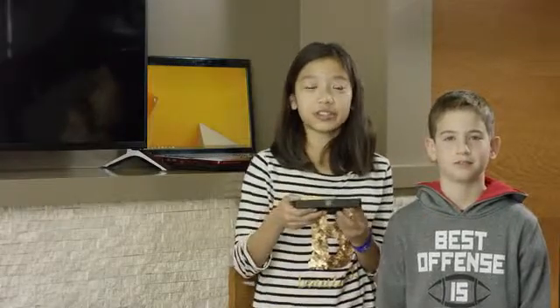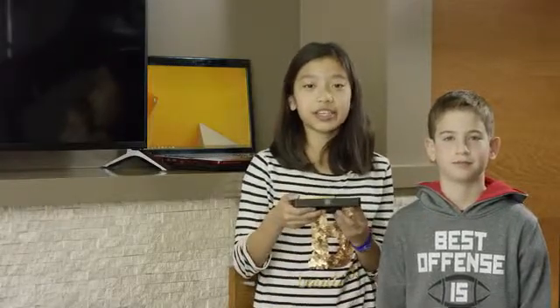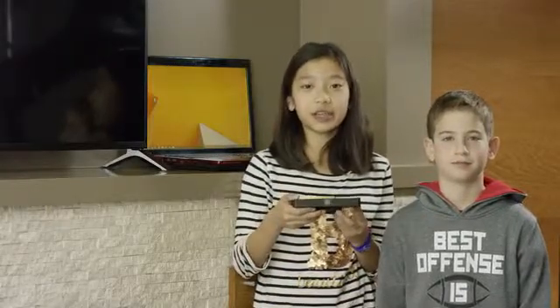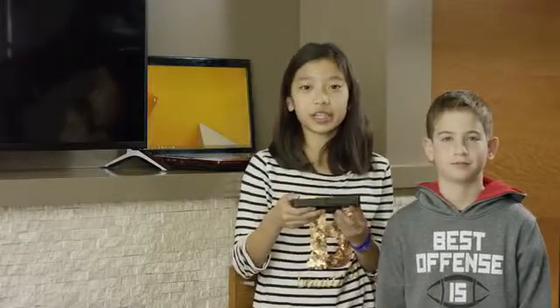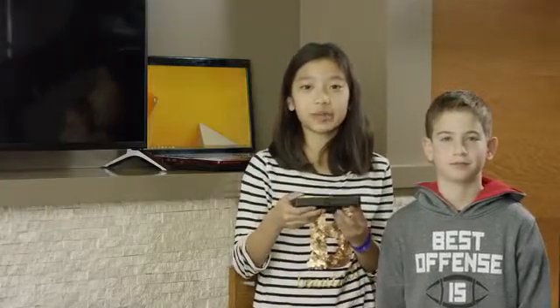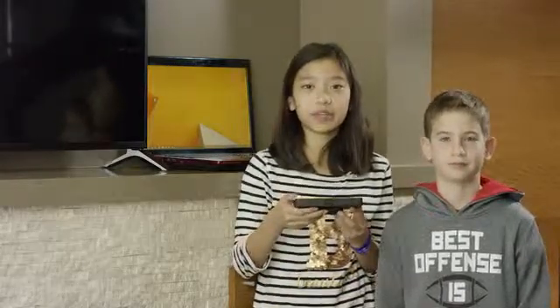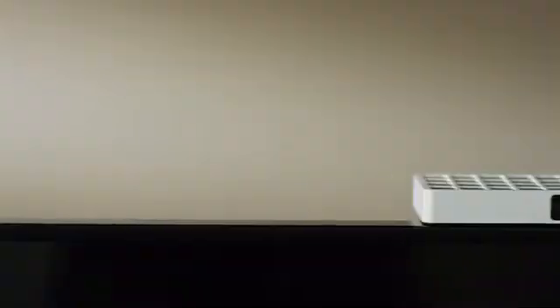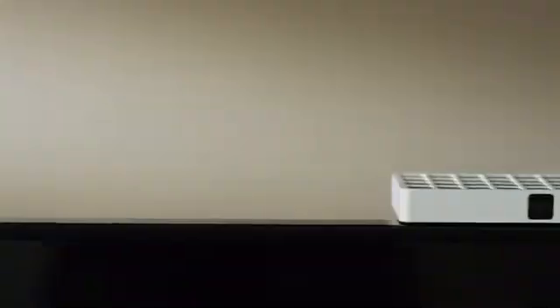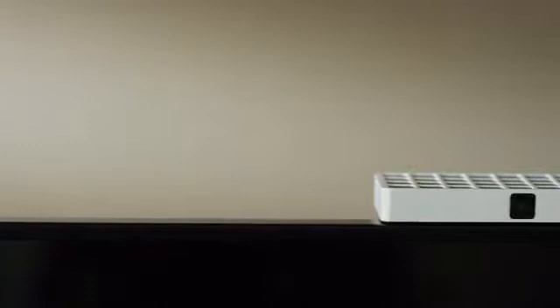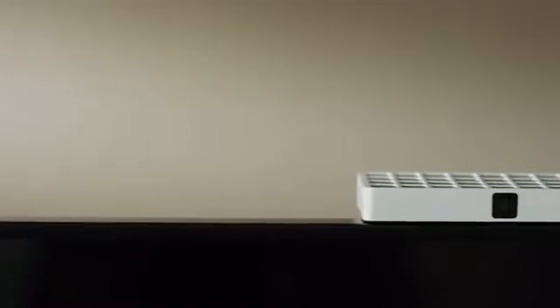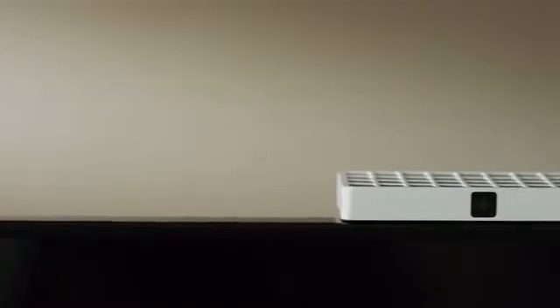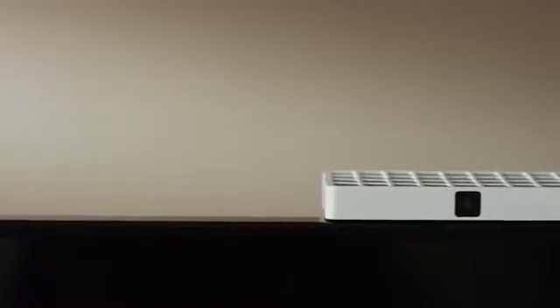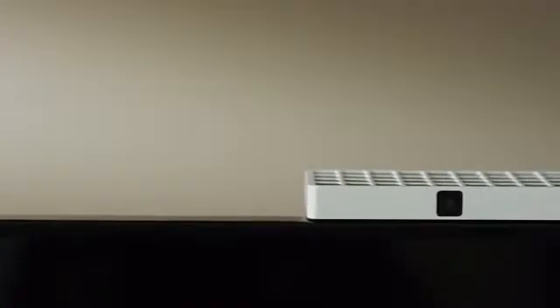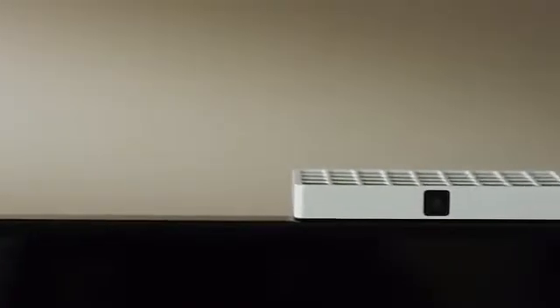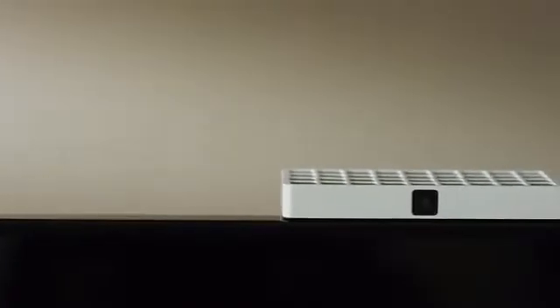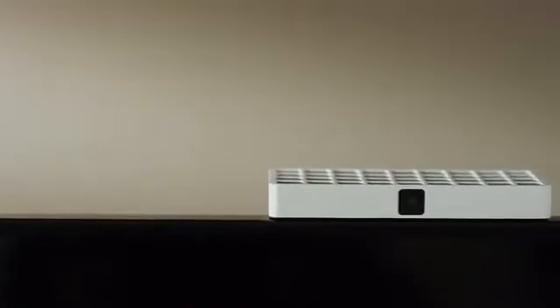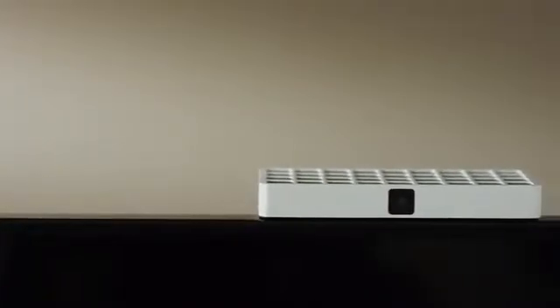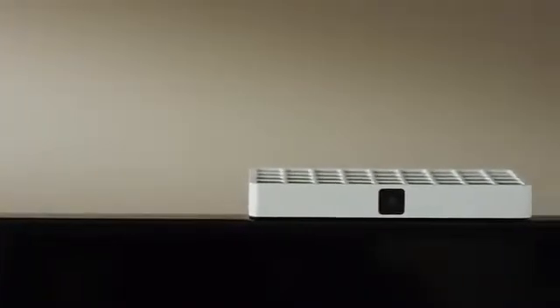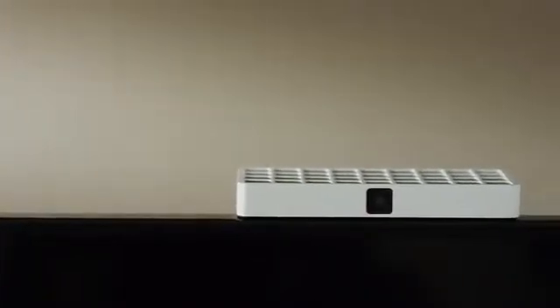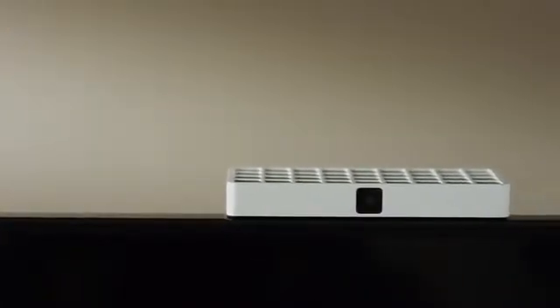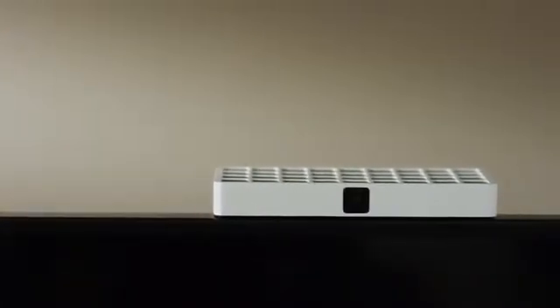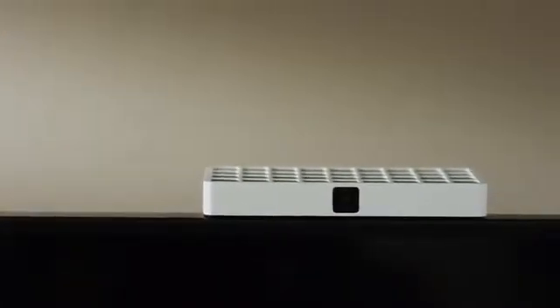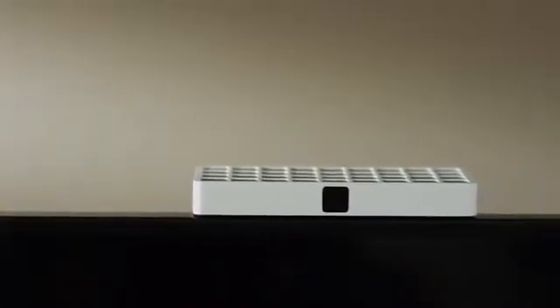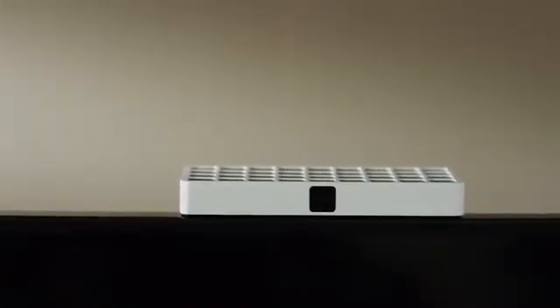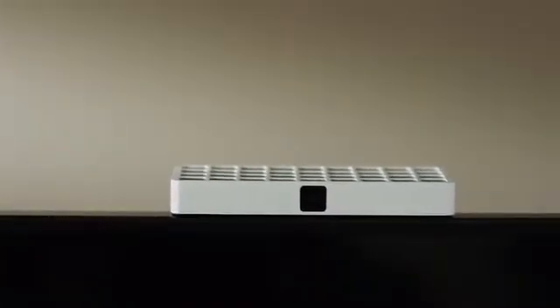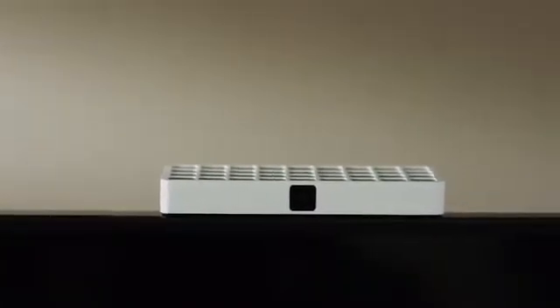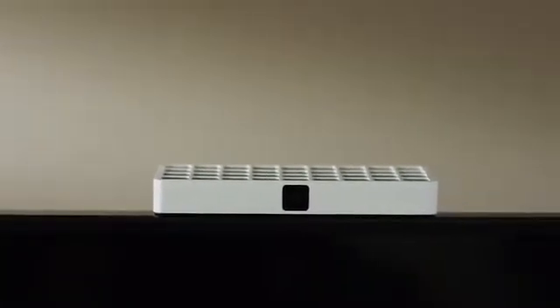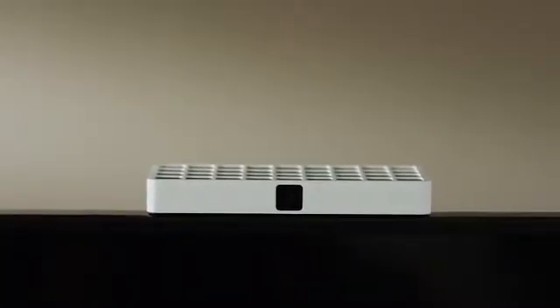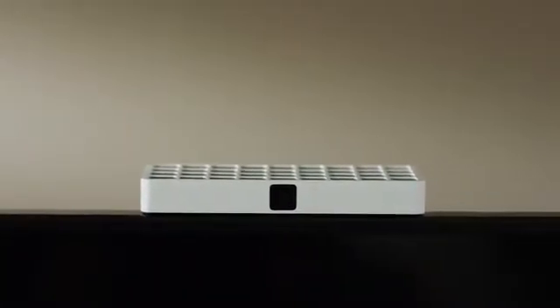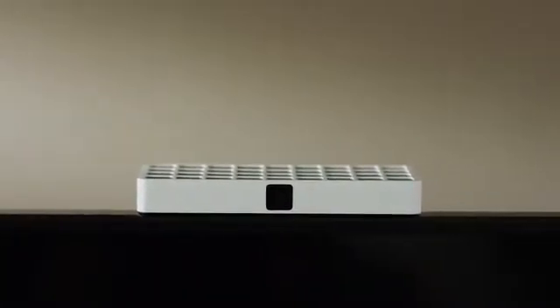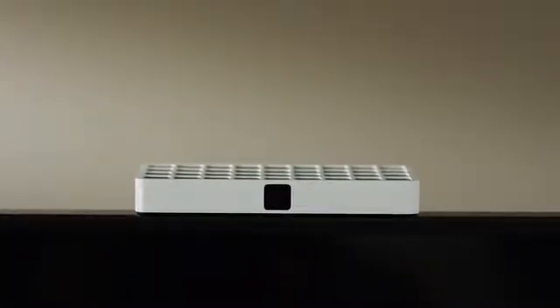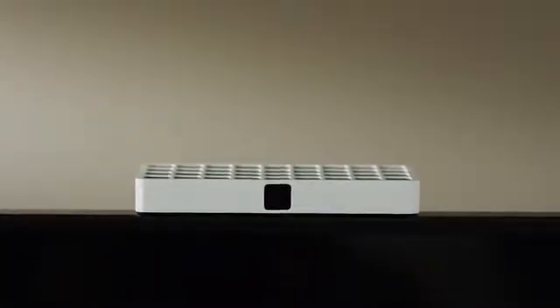With Ziku, you can play Fruit Ninja on a big screen with just your hands. Also, it's super easy to set up.